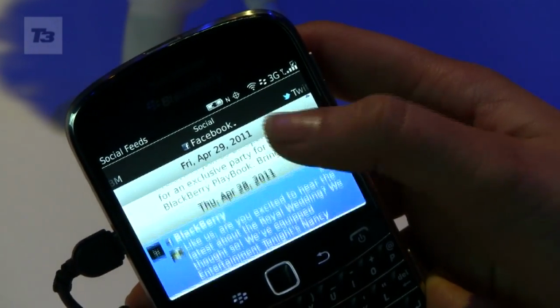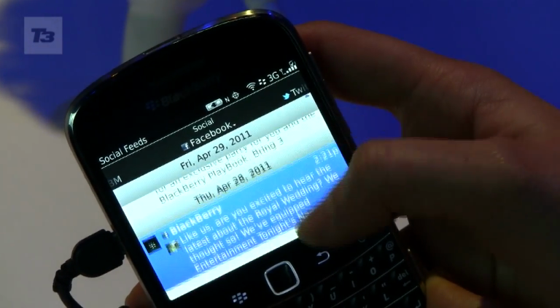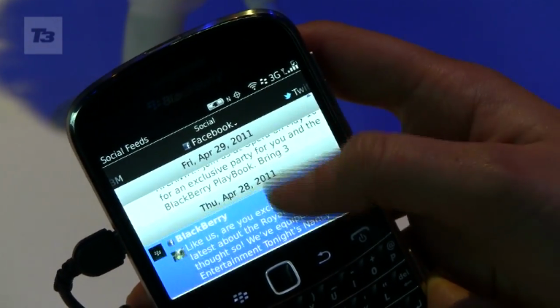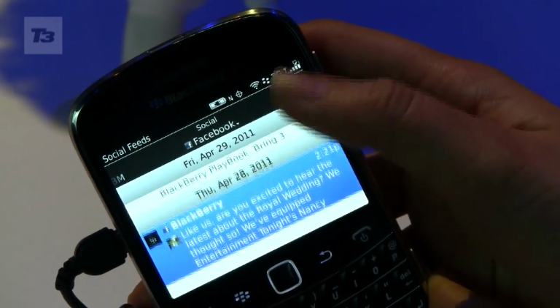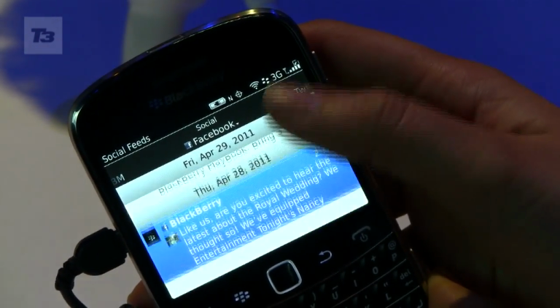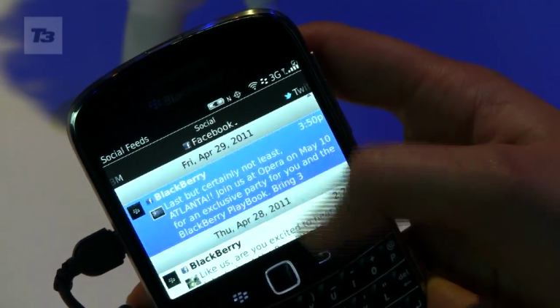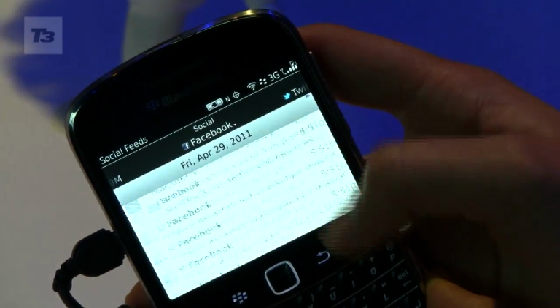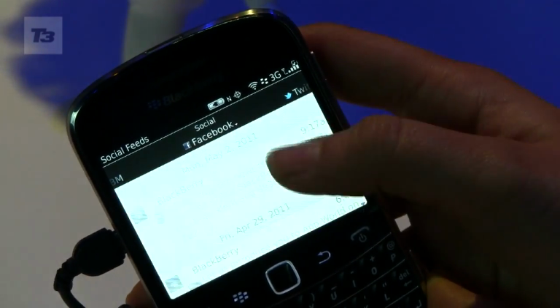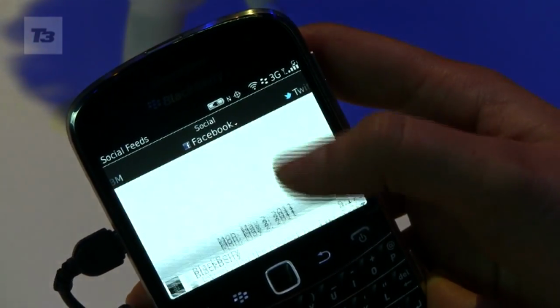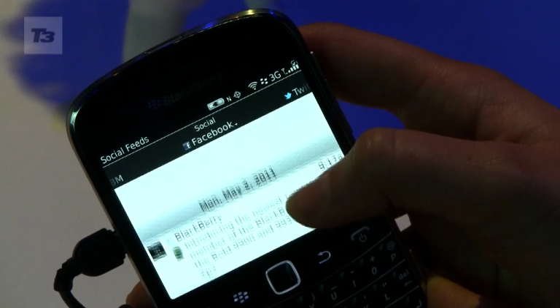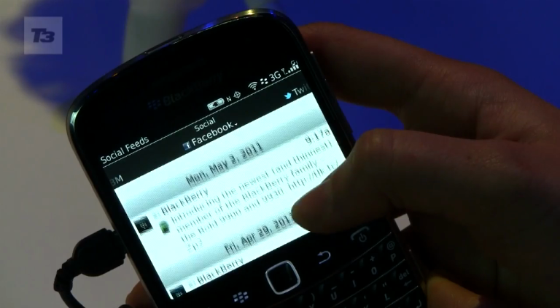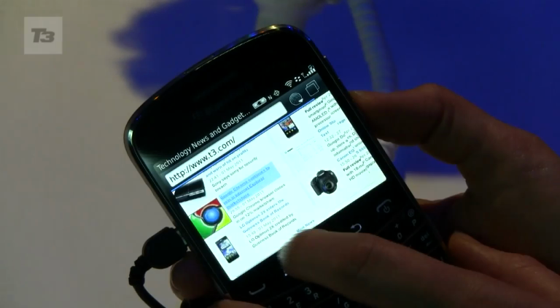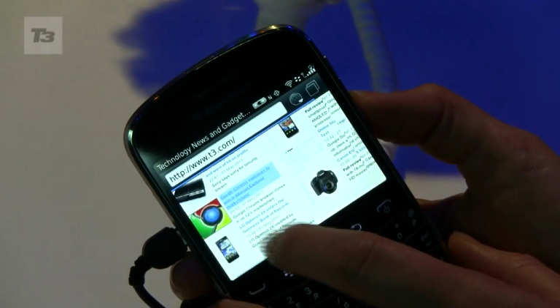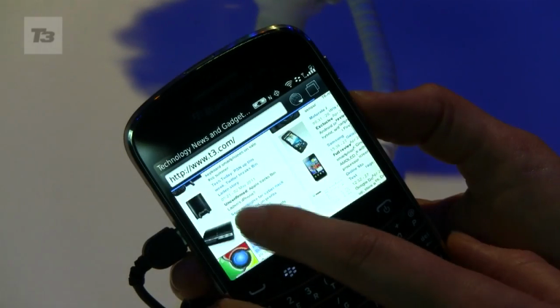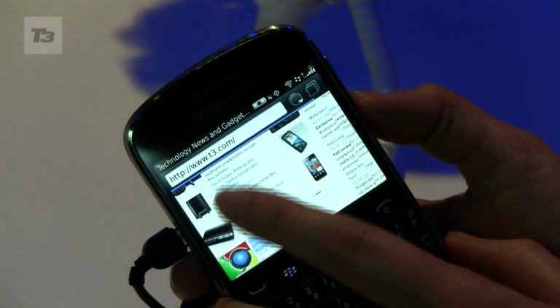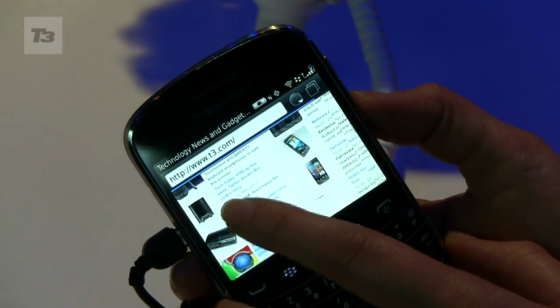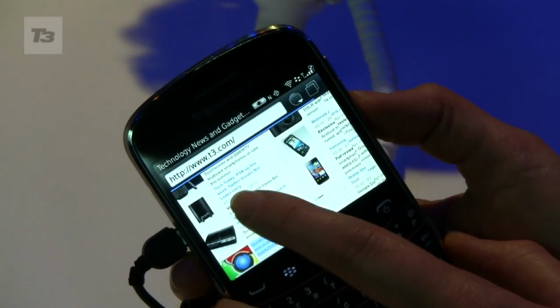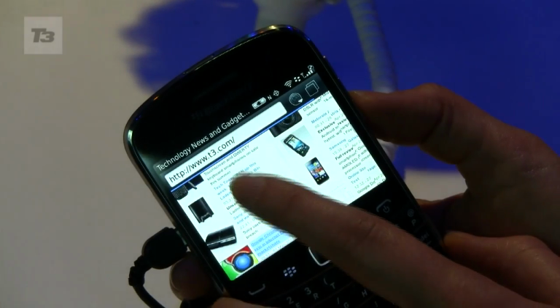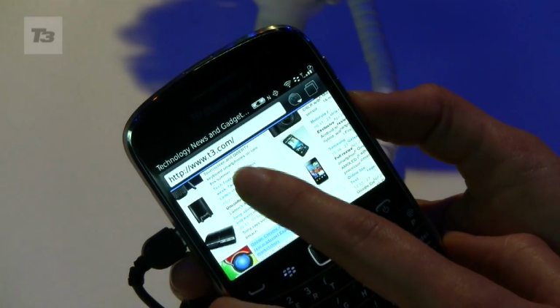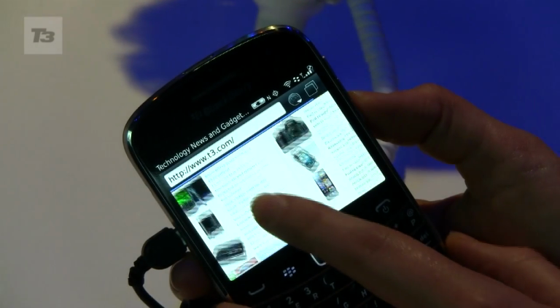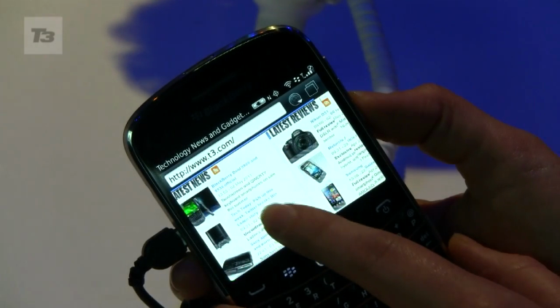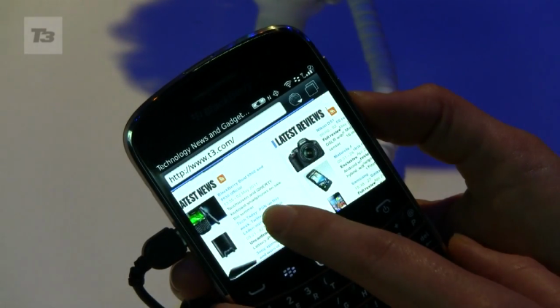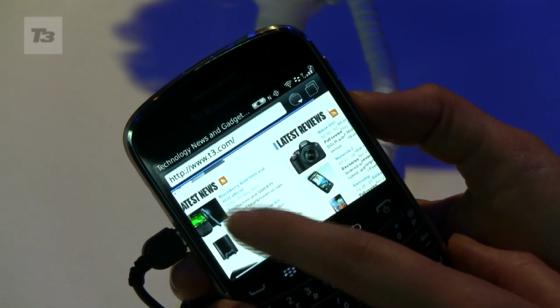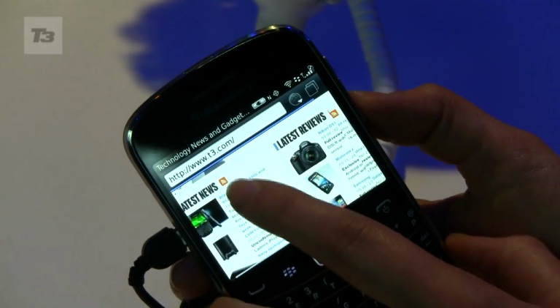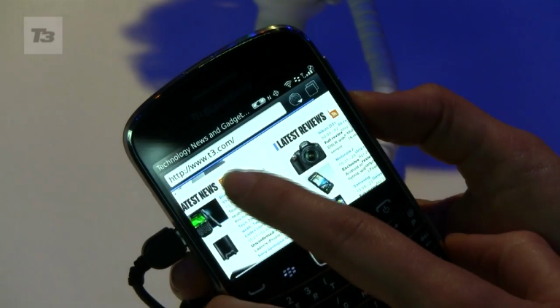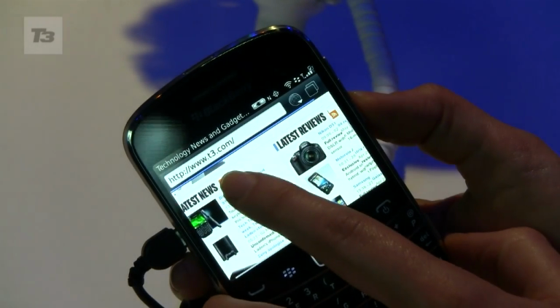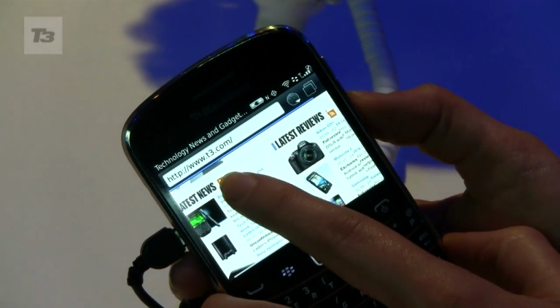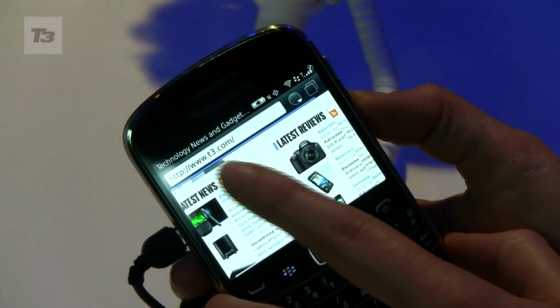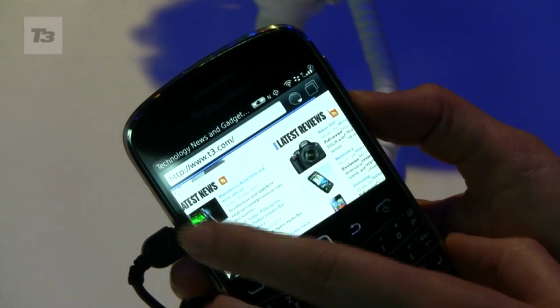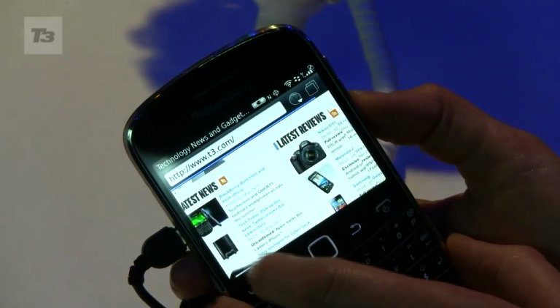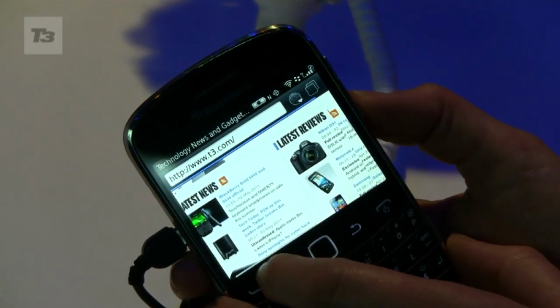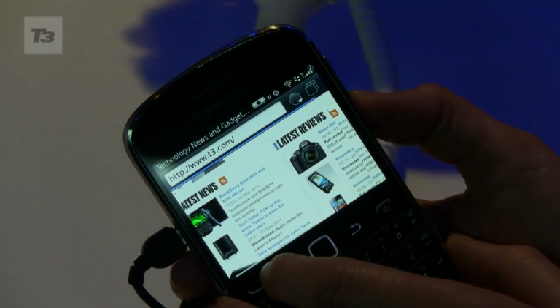For the latest news, reviews, and features on the Bold and all the latest from BlackBerry World 2011, keep it locked at T3.com.